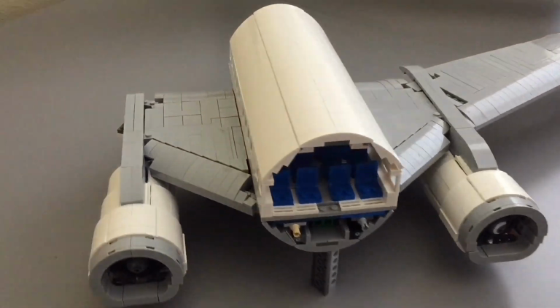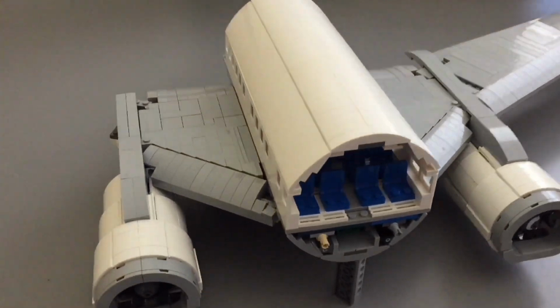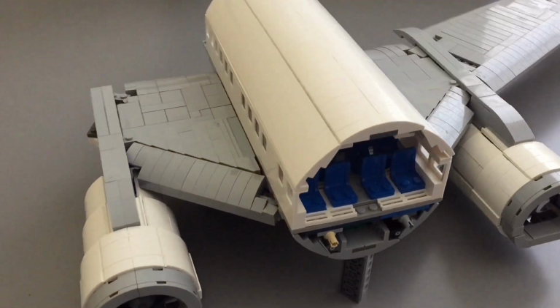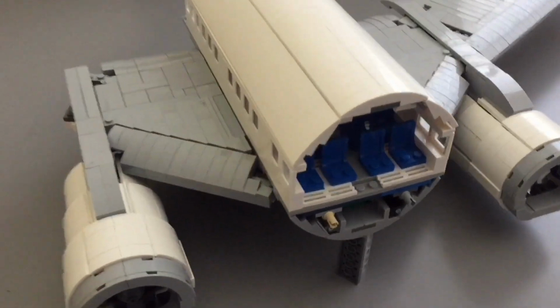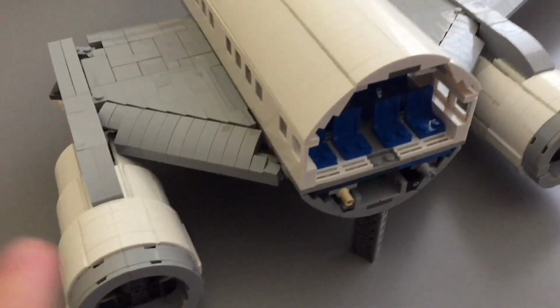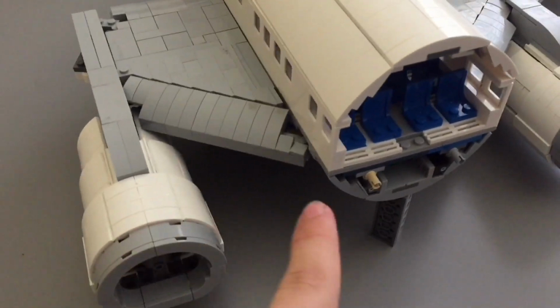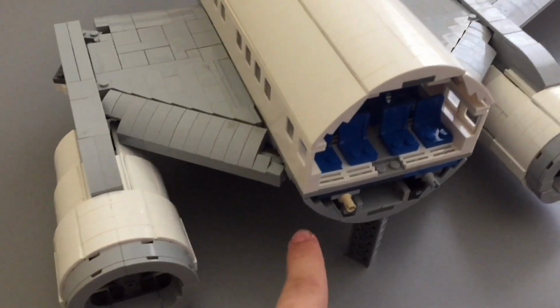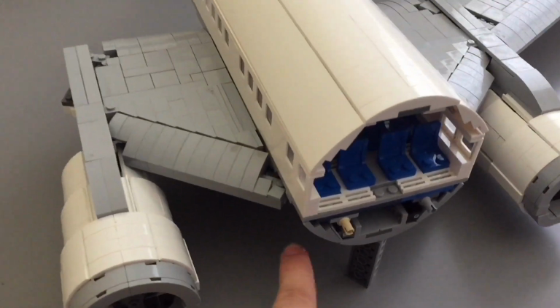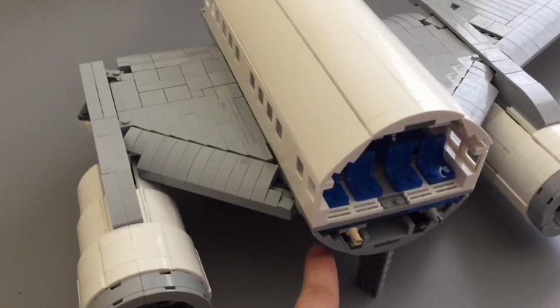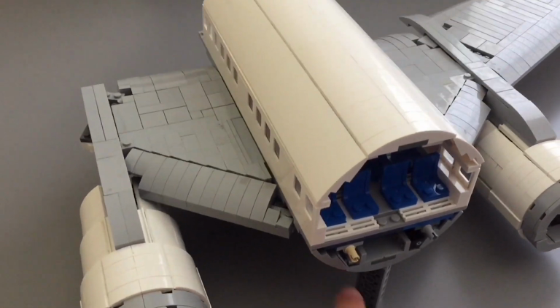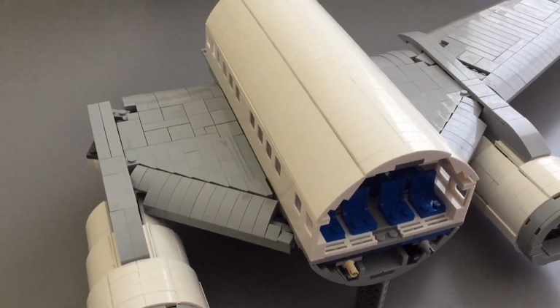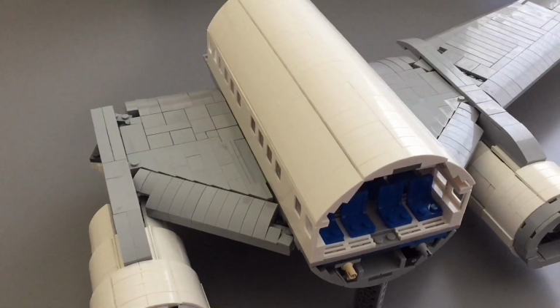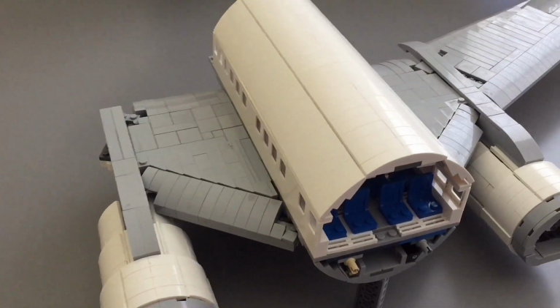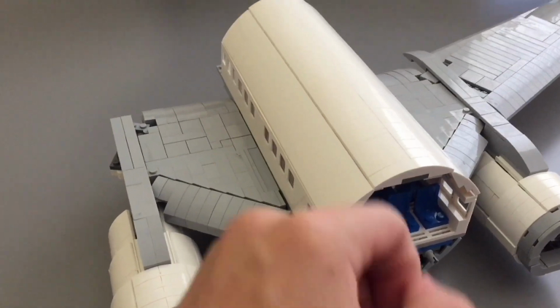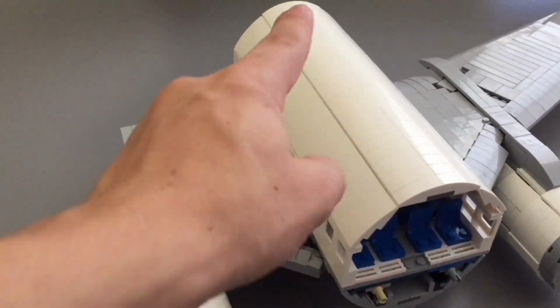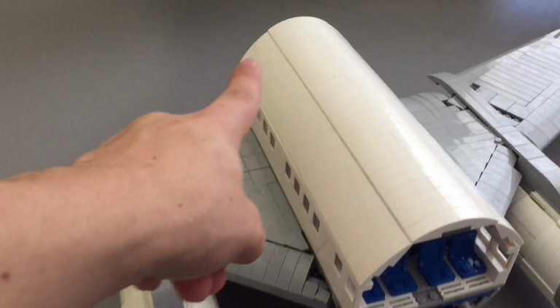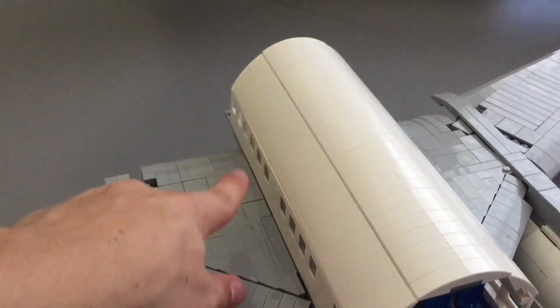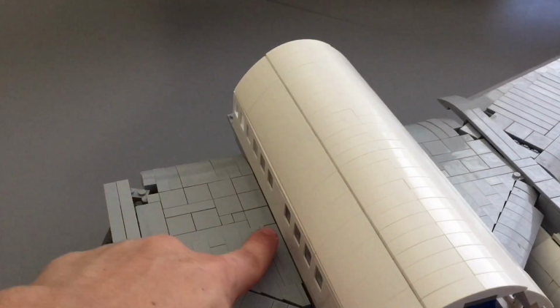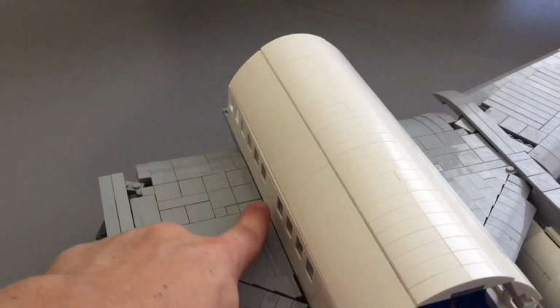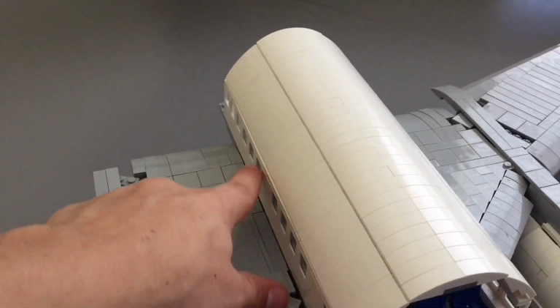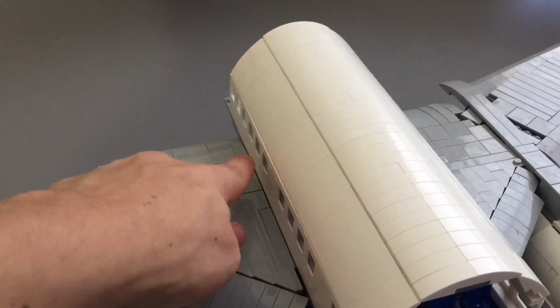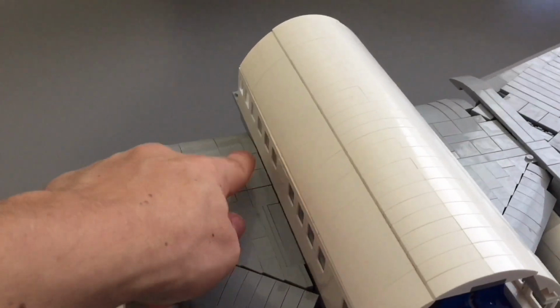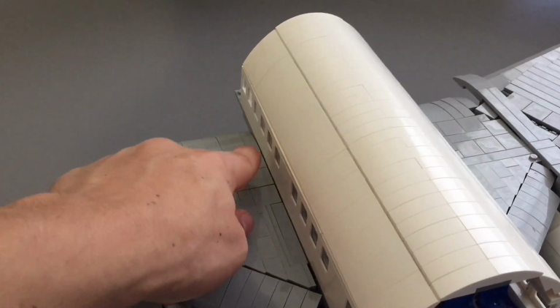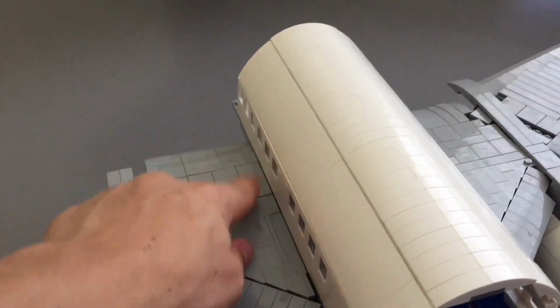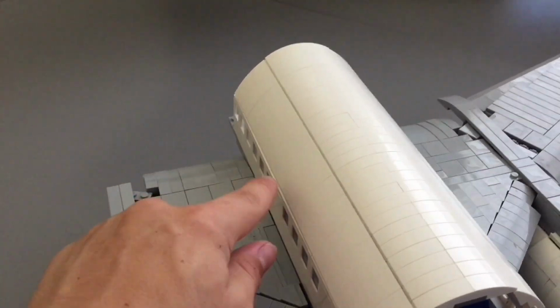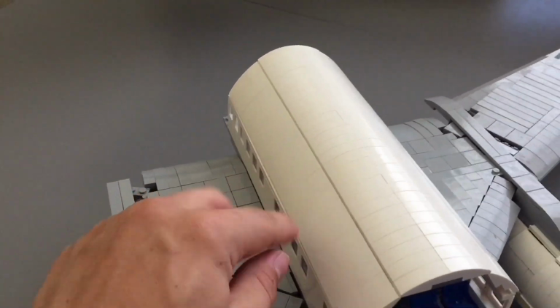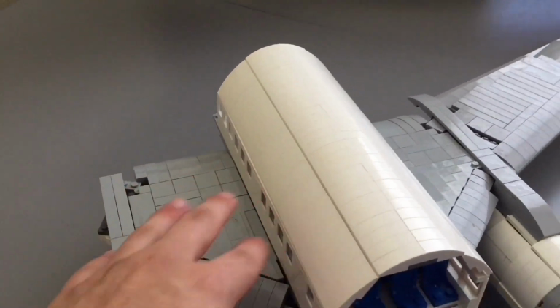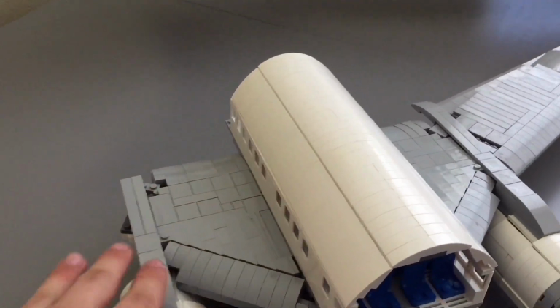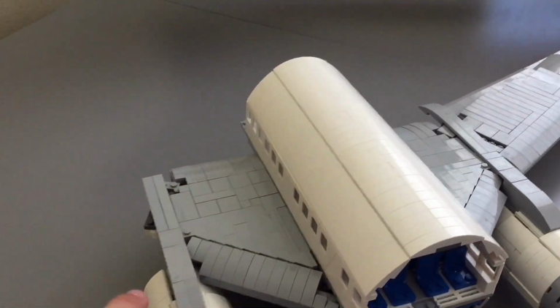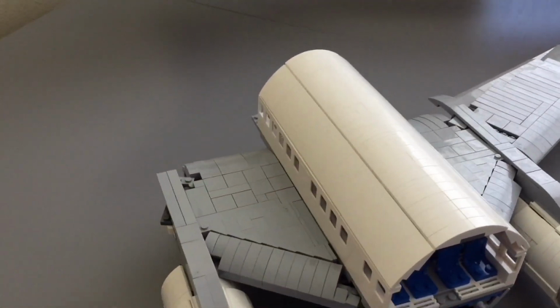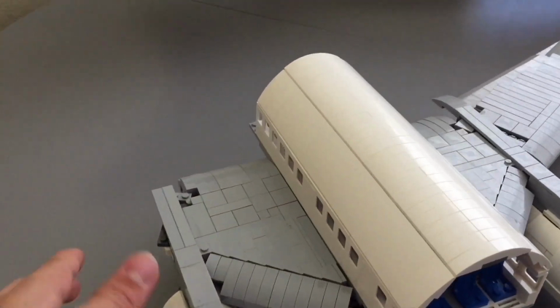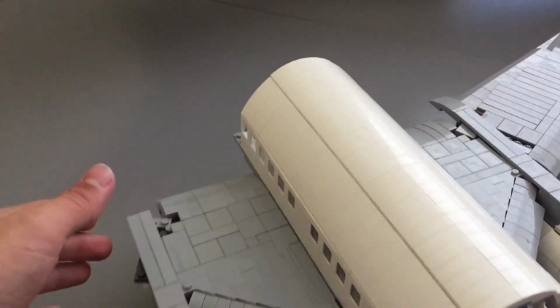The IR receiver is in the same spot down here towards the bottom. The battery box is in here towards the back, and then the cables run to the engines.